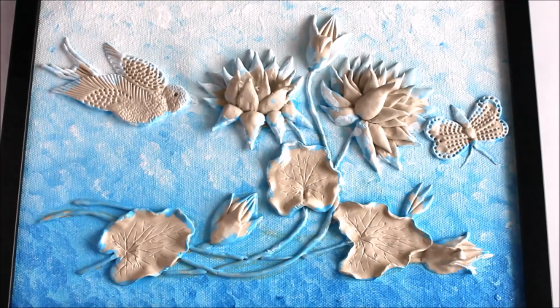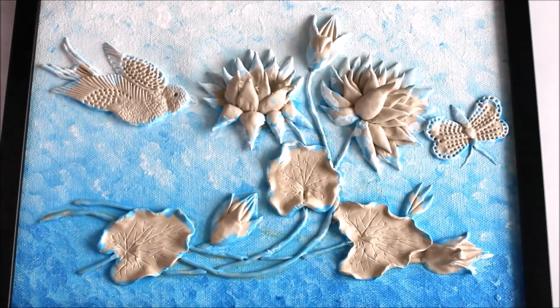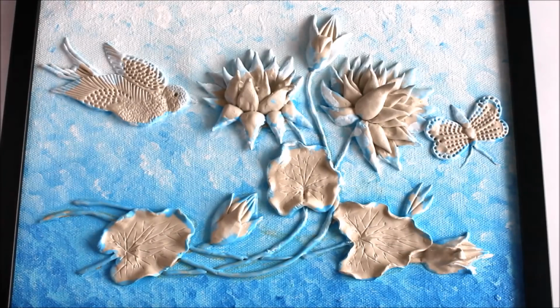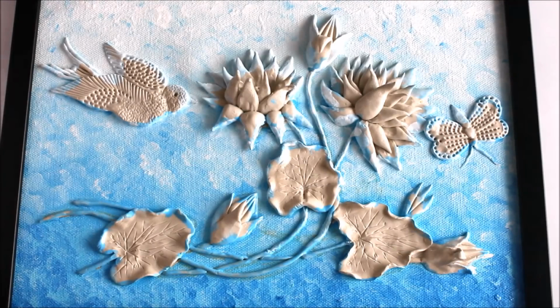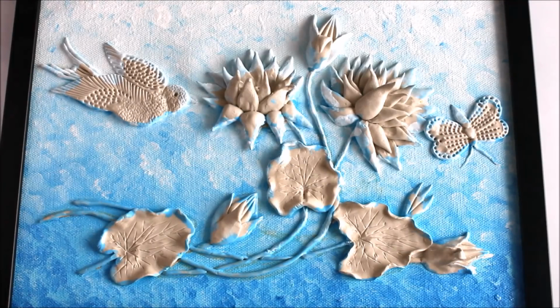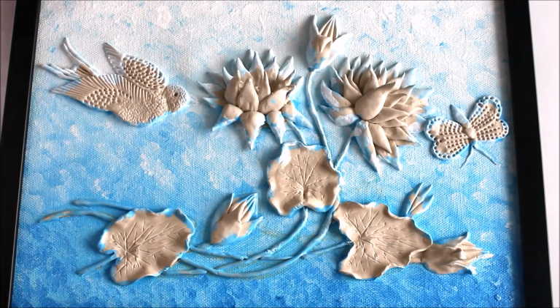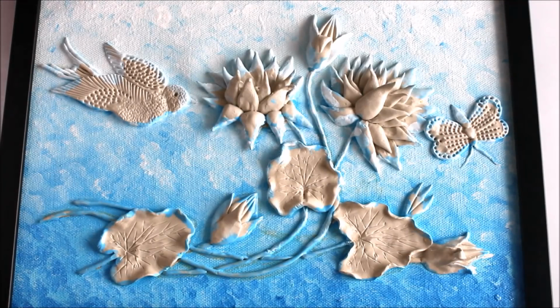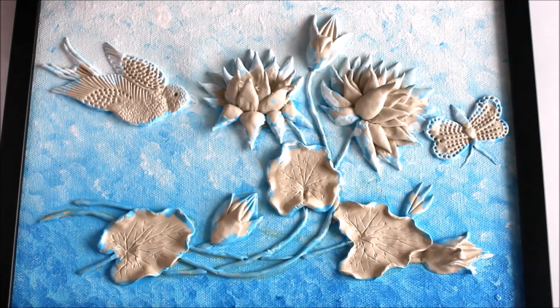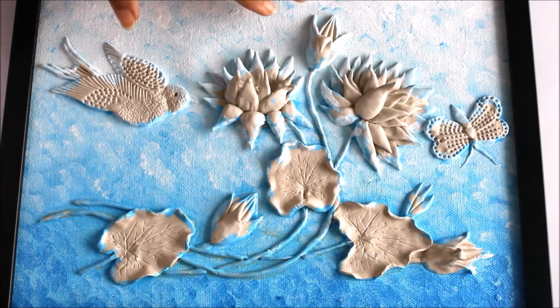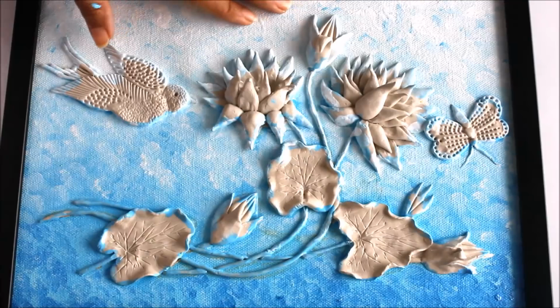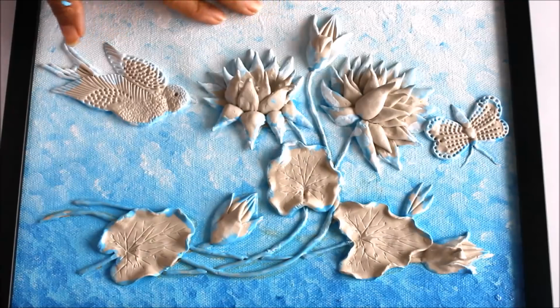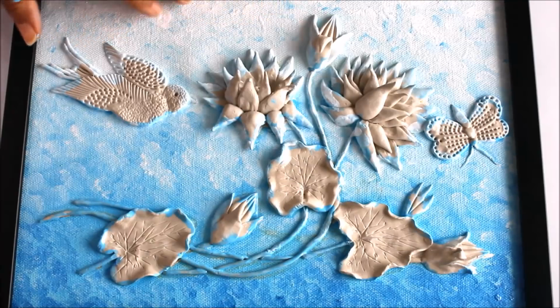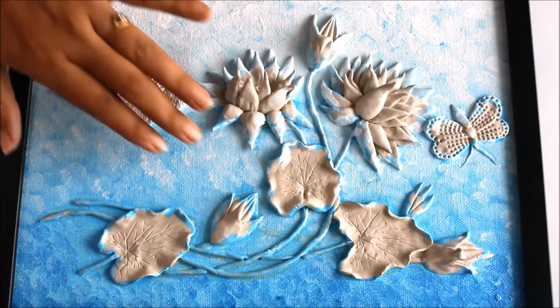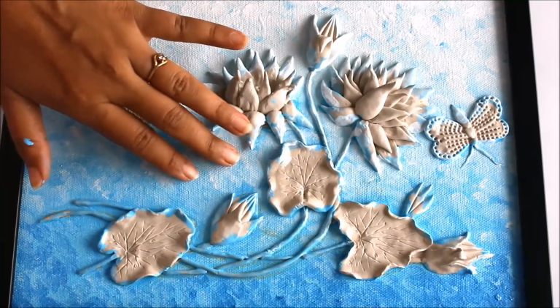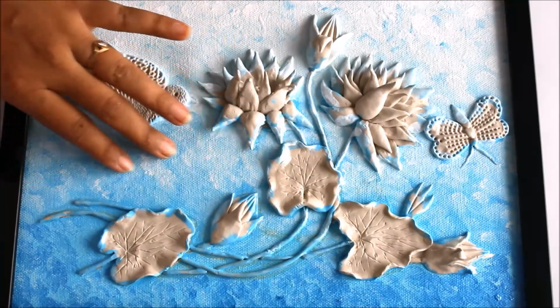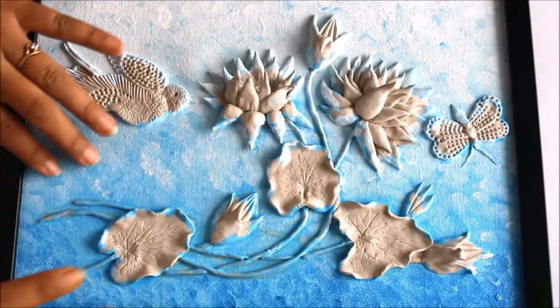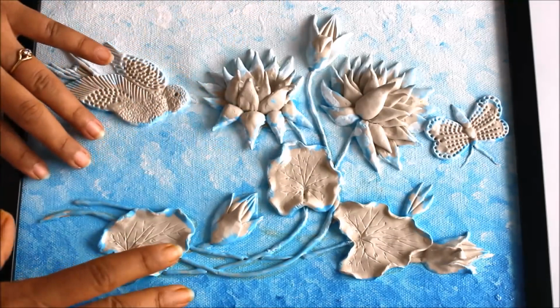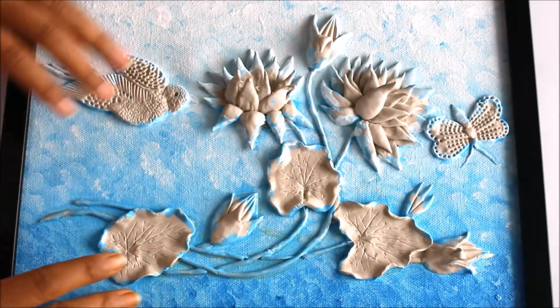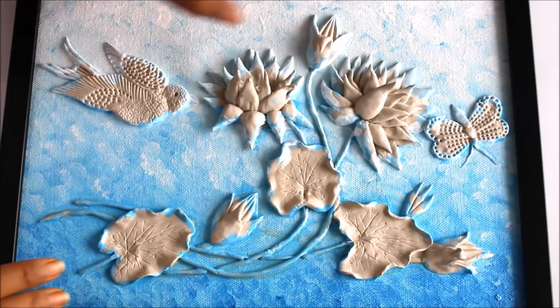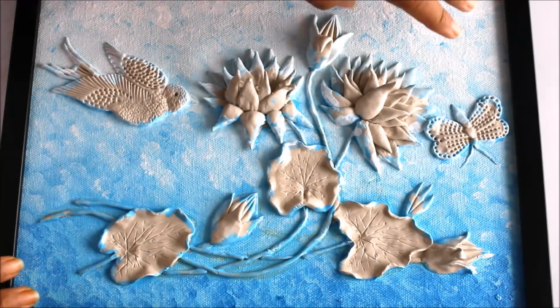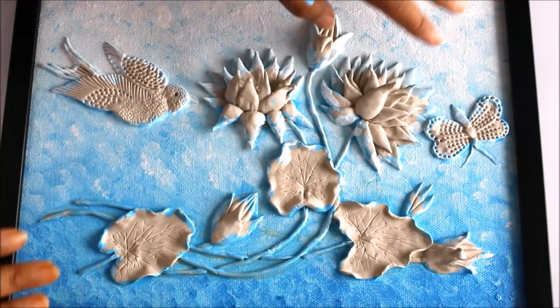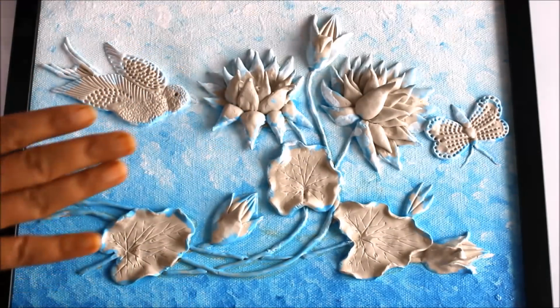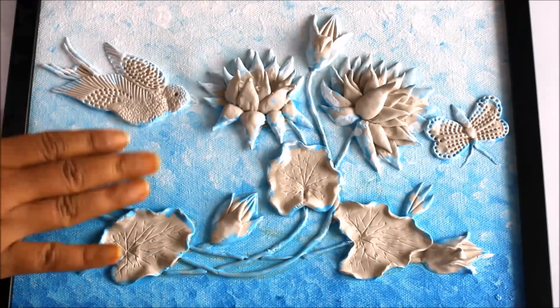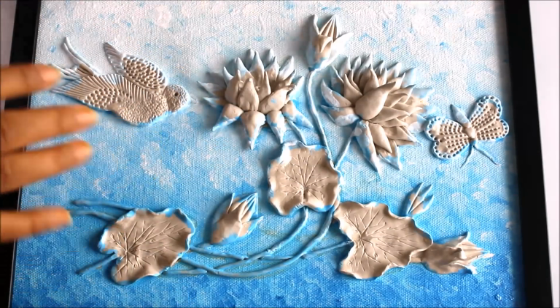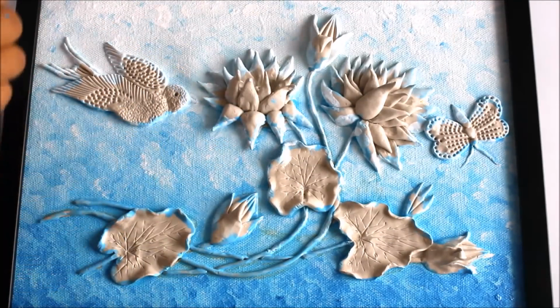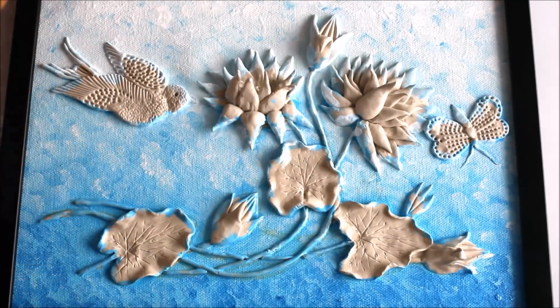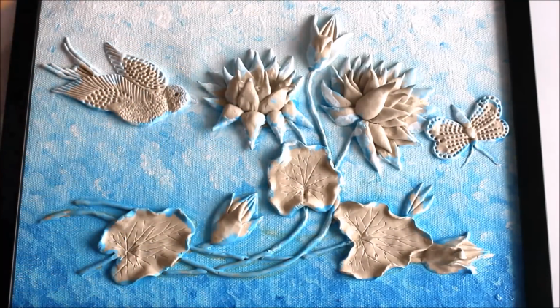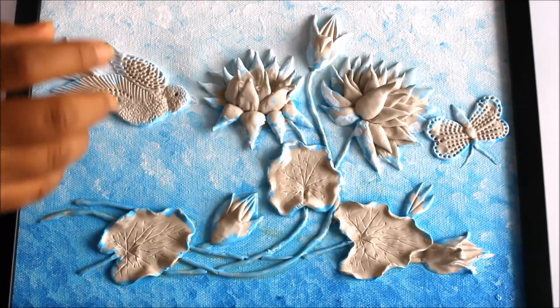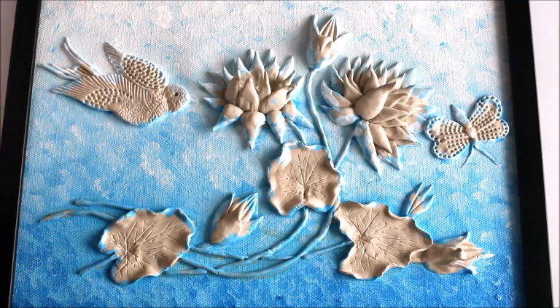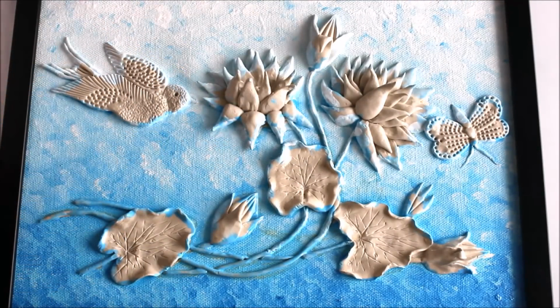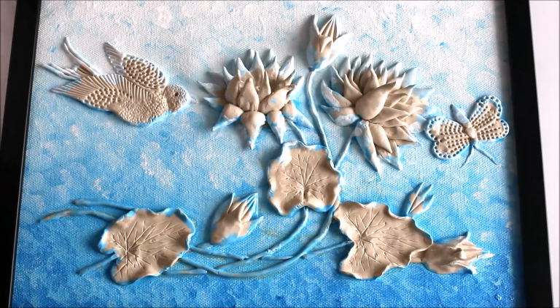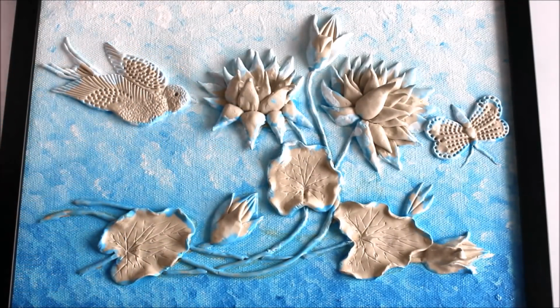We'll let this background get dried up first and then we'll start the next process. This is the finished look of the background and it has got dried up.